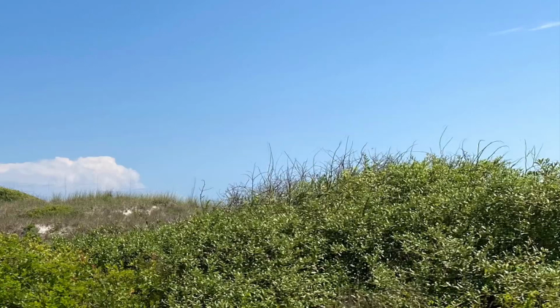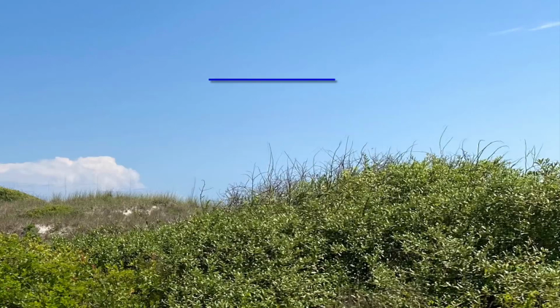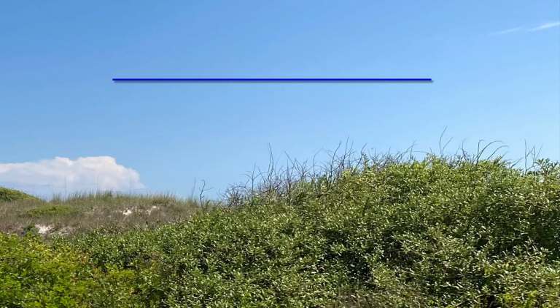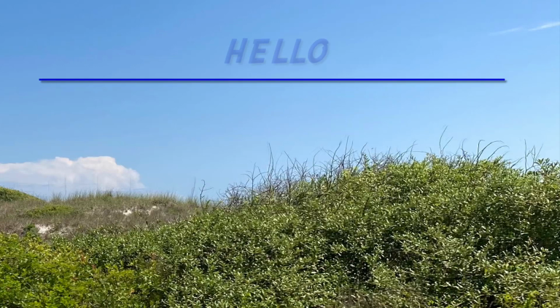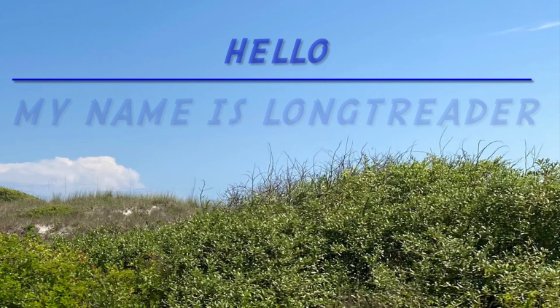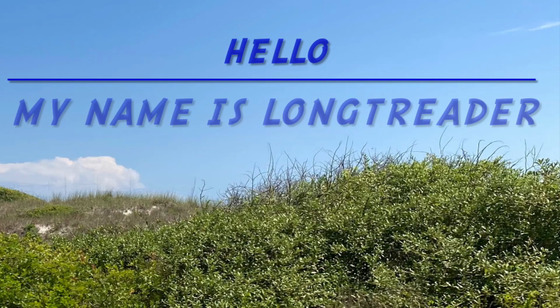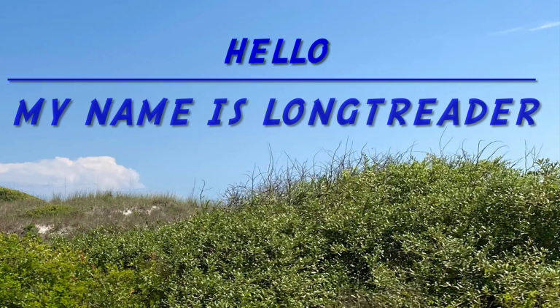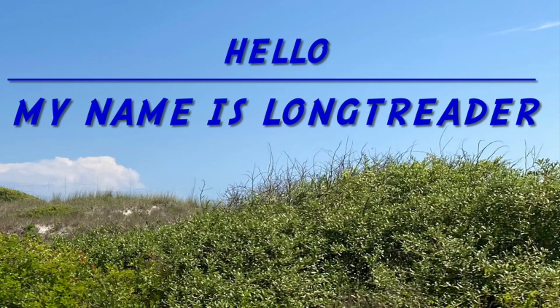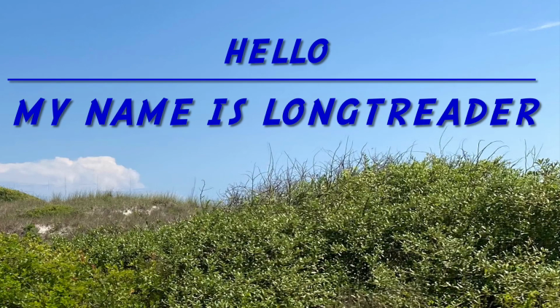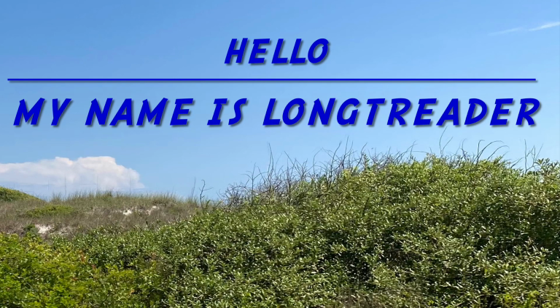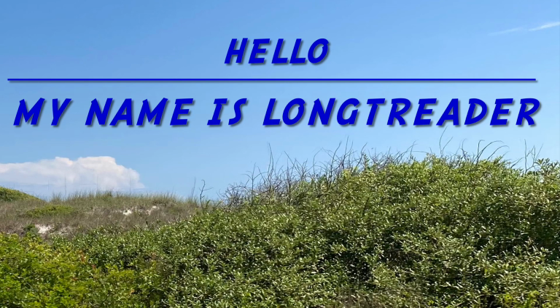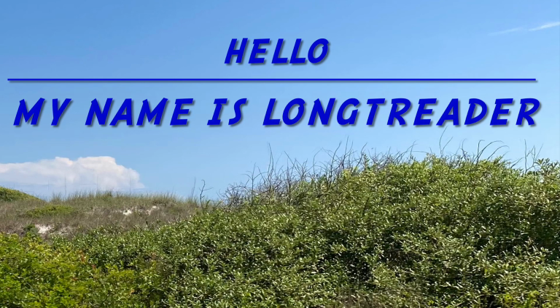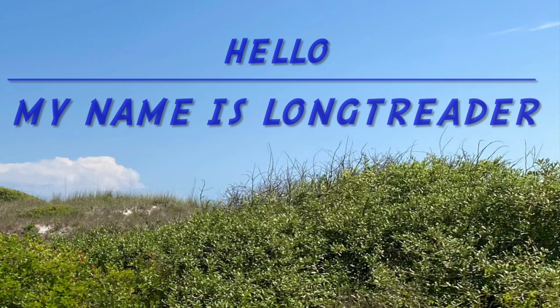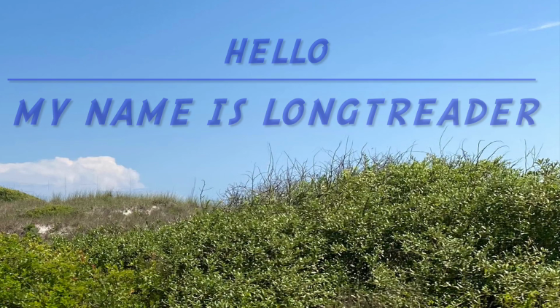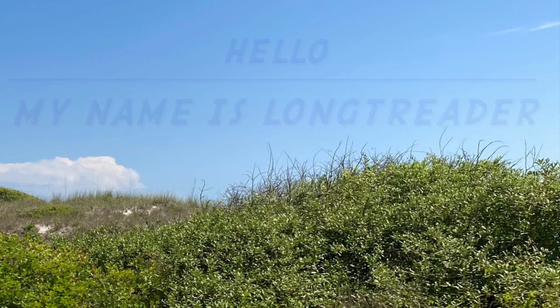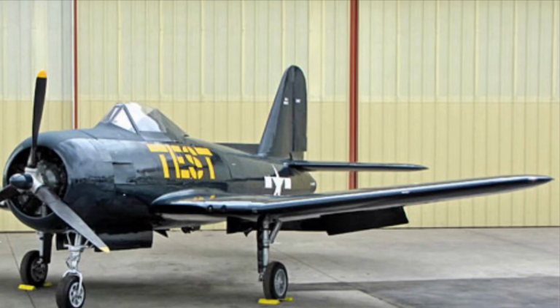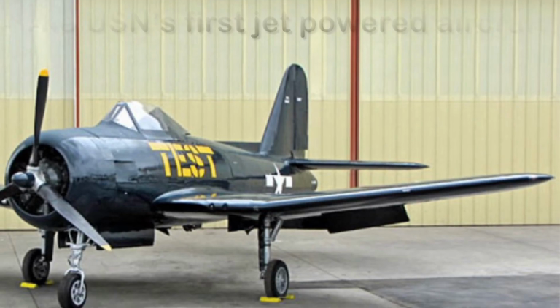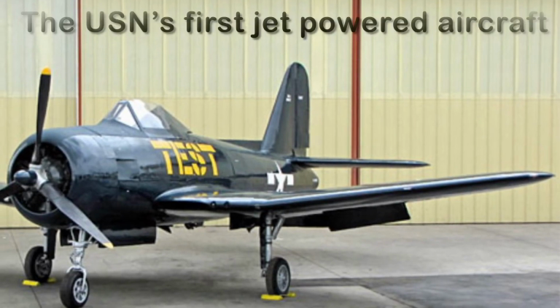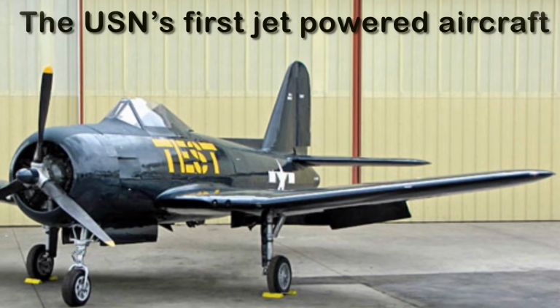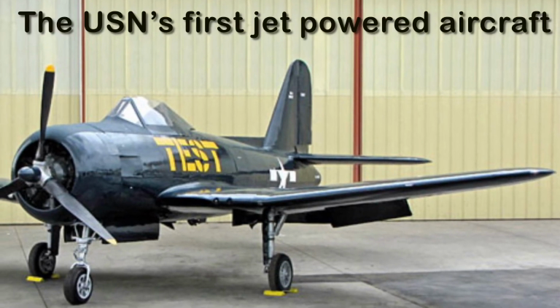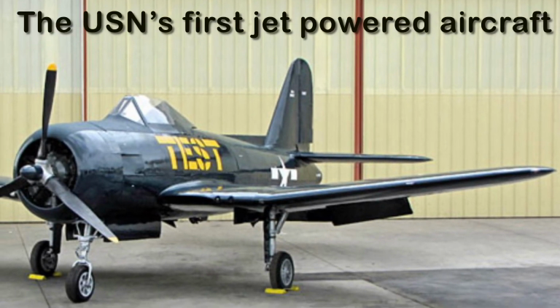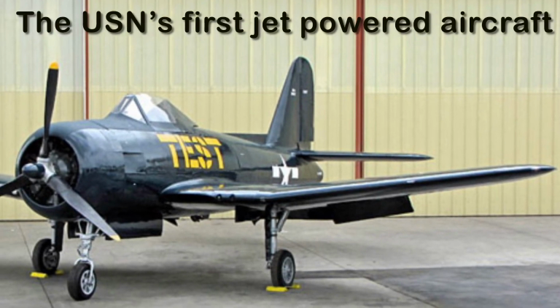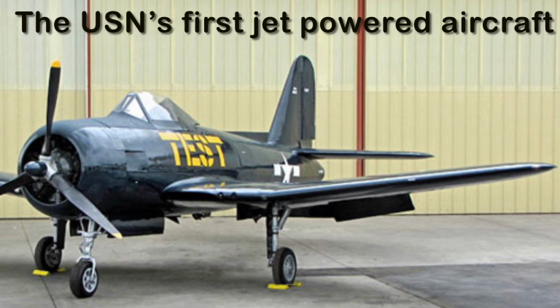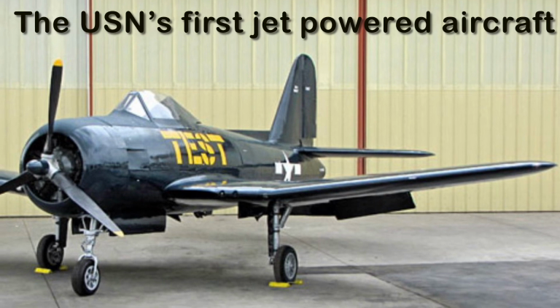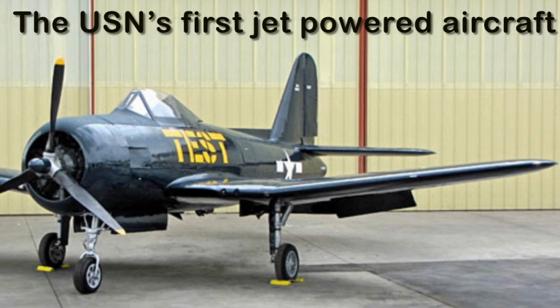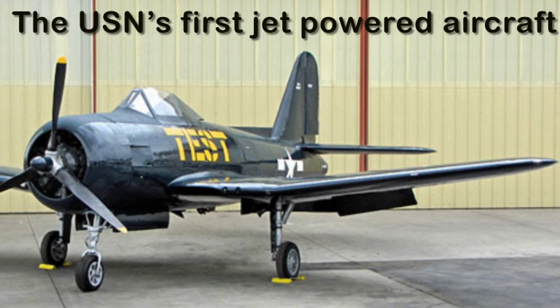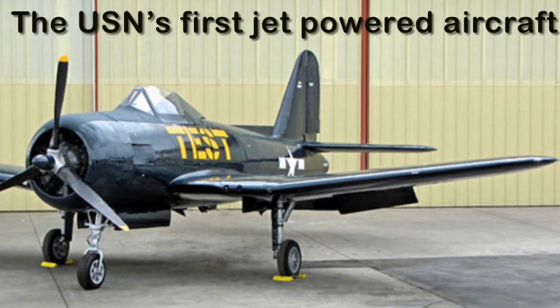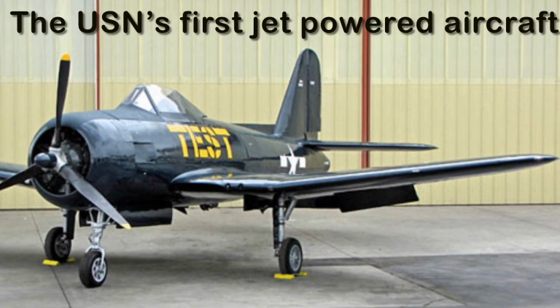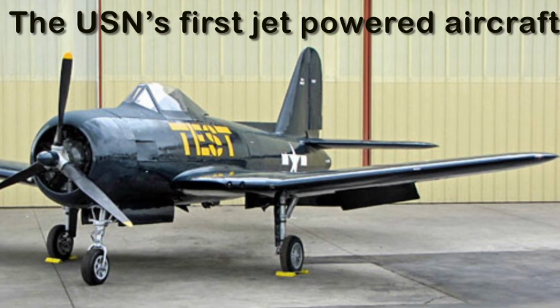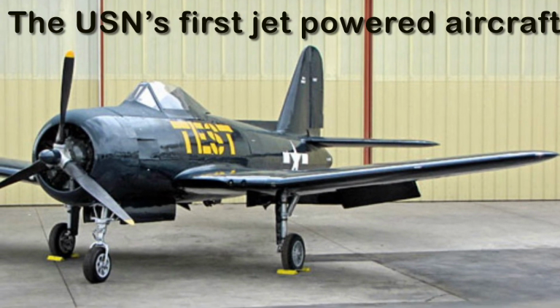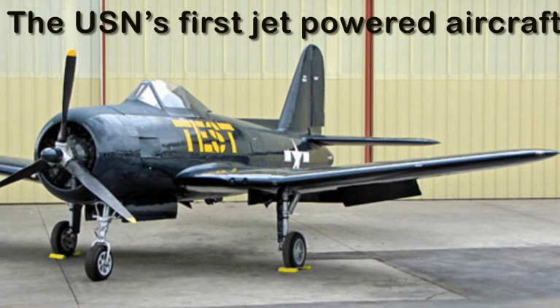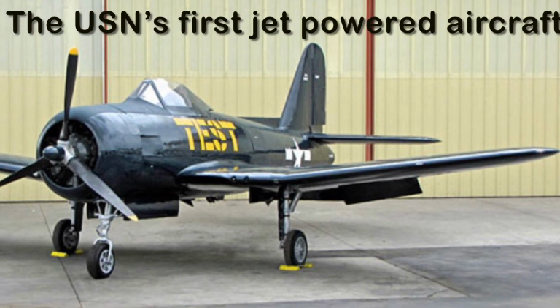Hello, my name is LongTutor. Today I'm going to be telling you about the Ryan Fireball, the first operational navy aircraft with a jet engine.